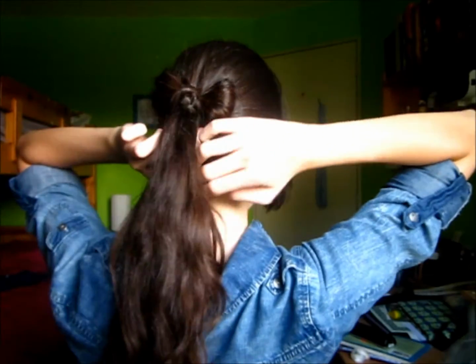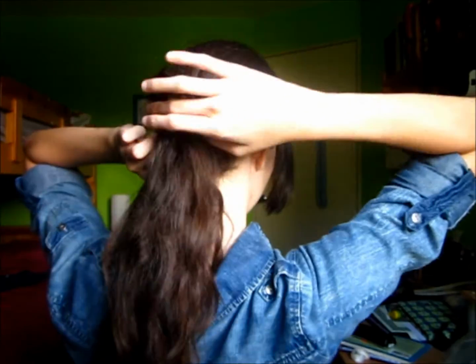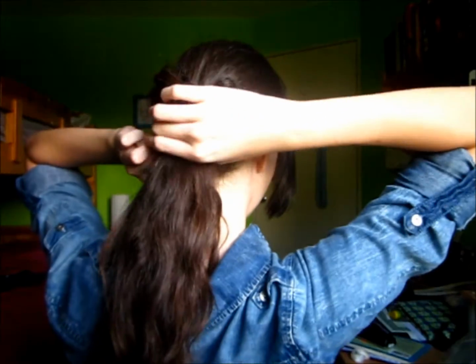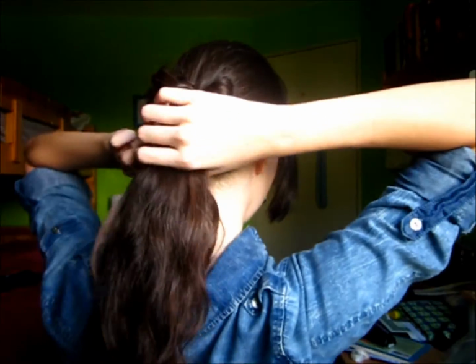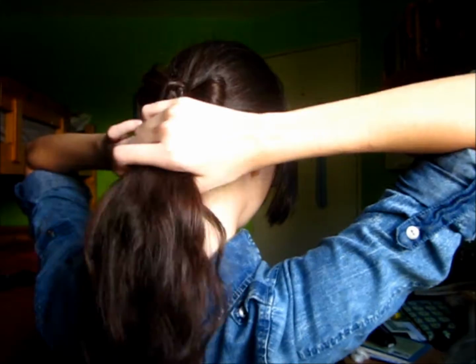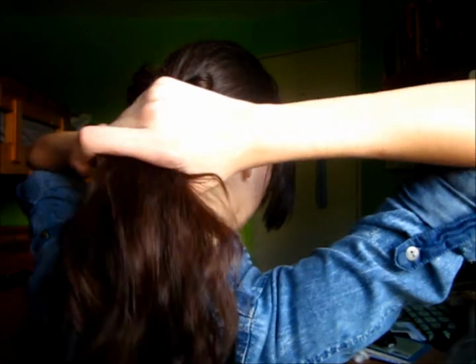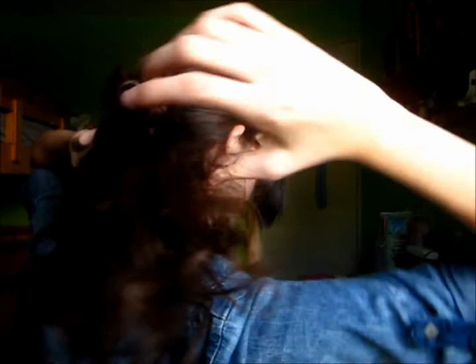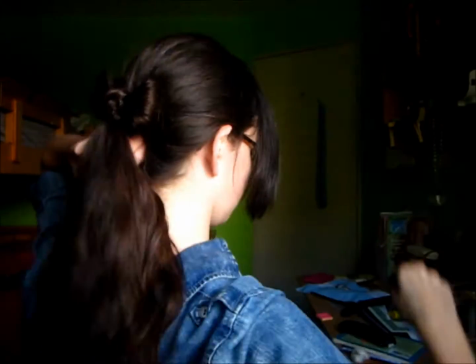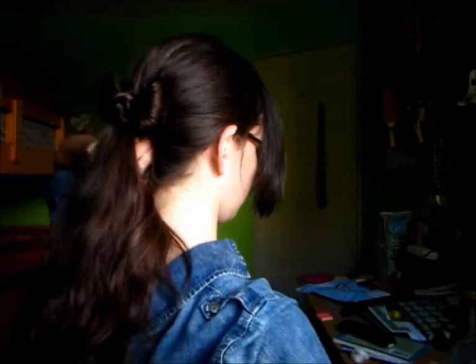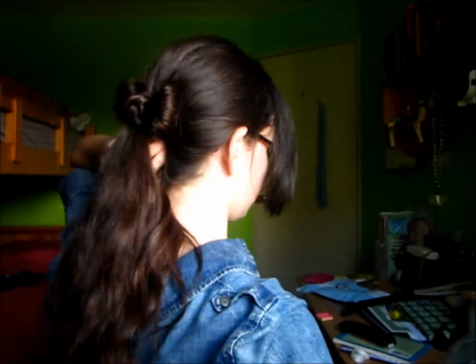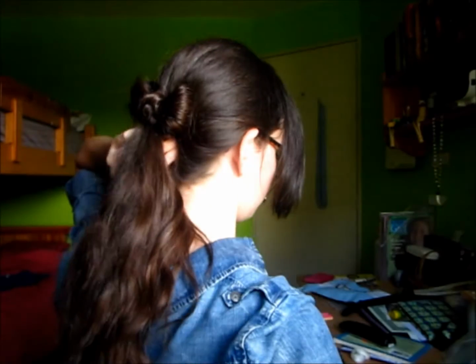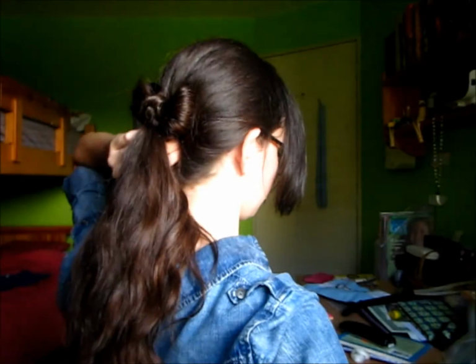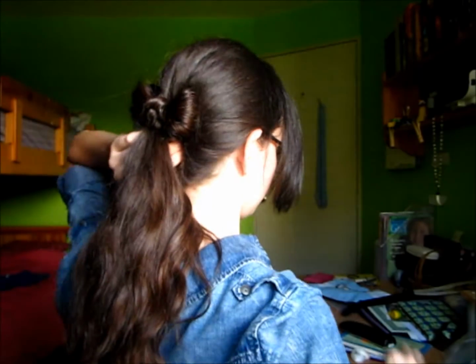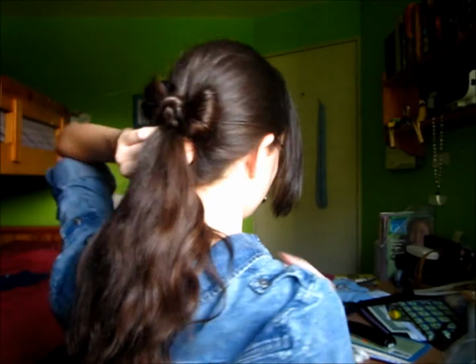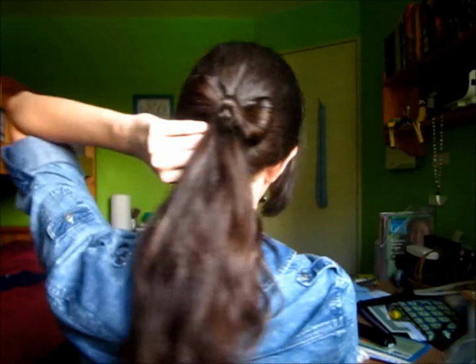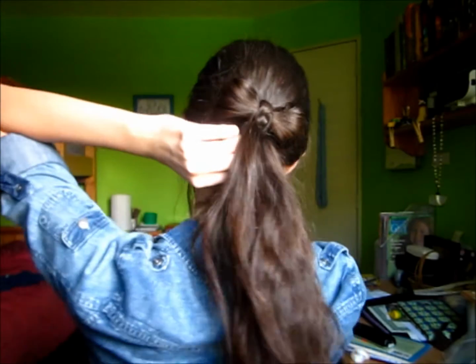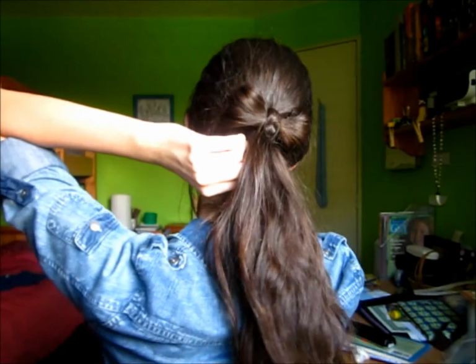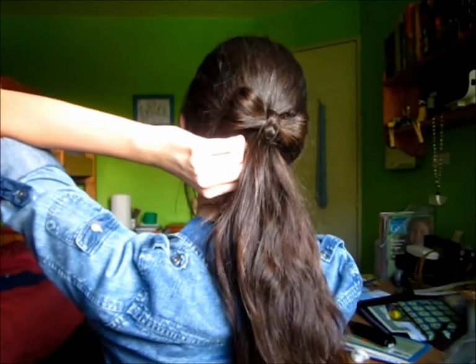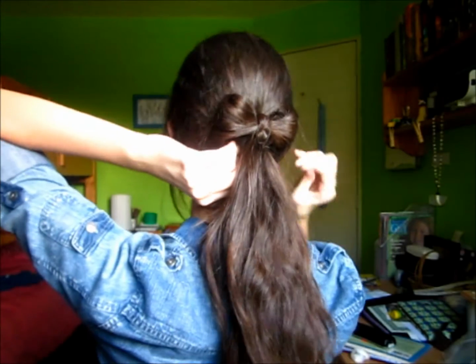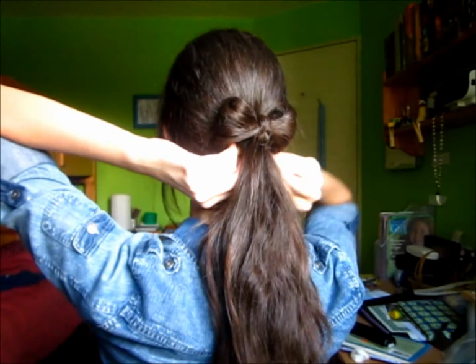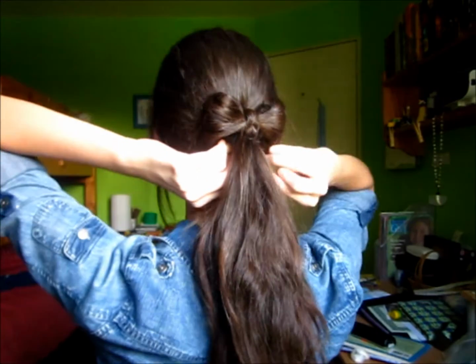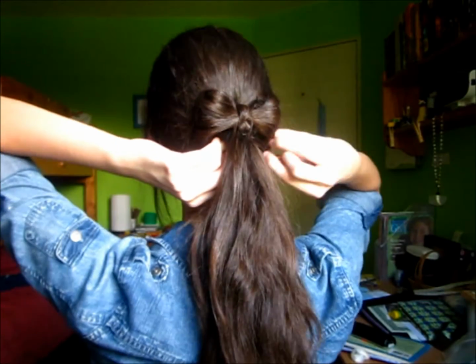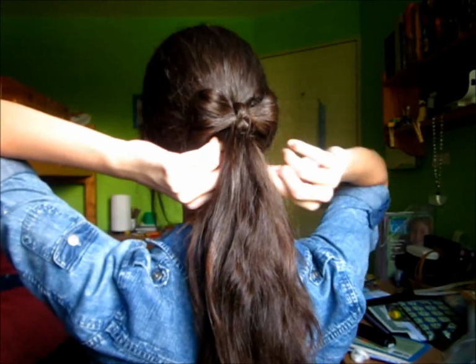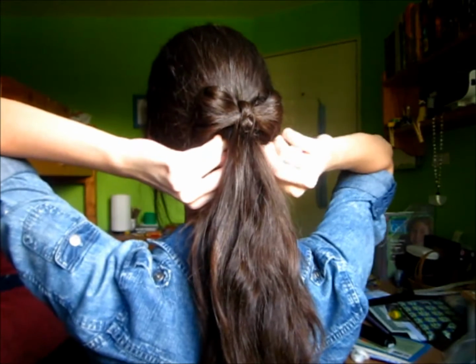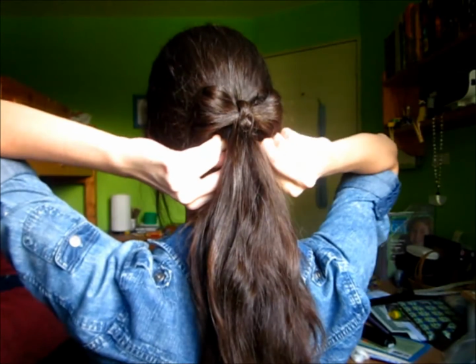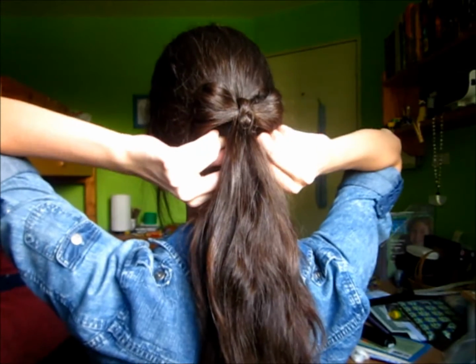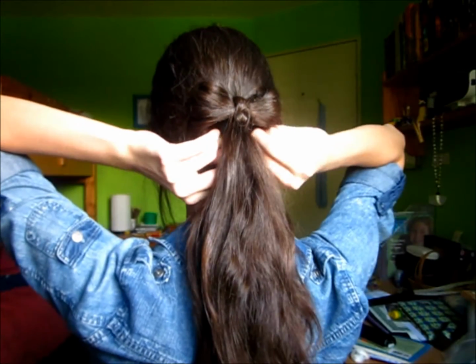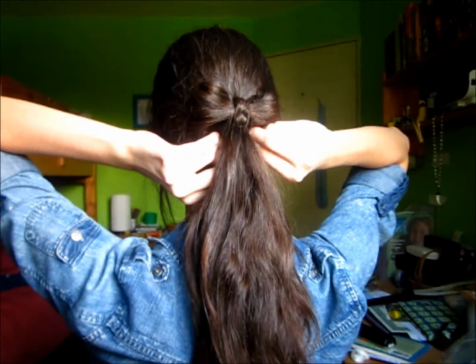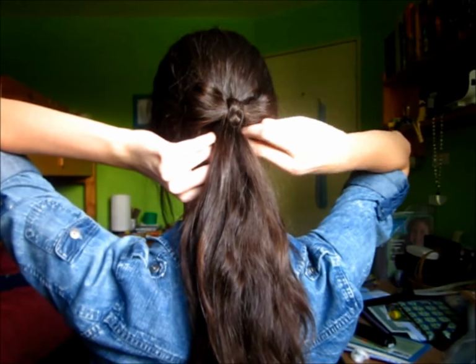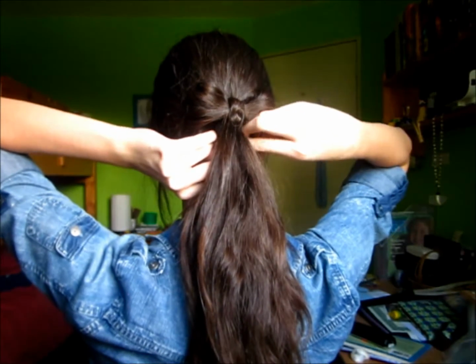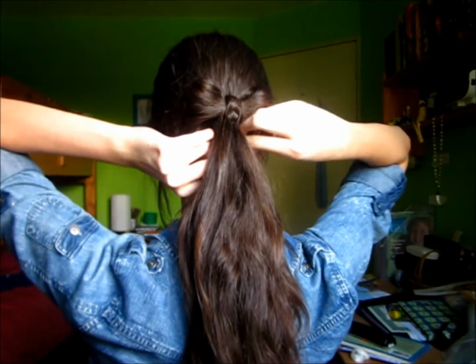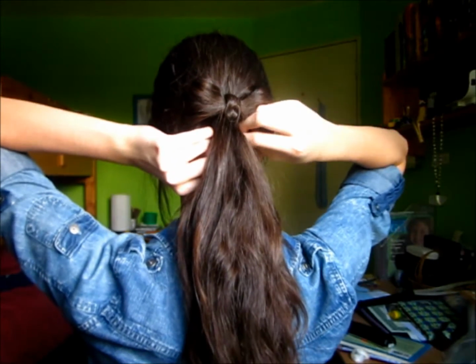Then I'm using bobby pins to pin that securely to my head. This will form the center of the bow and just sort of ties everything together very nicely.